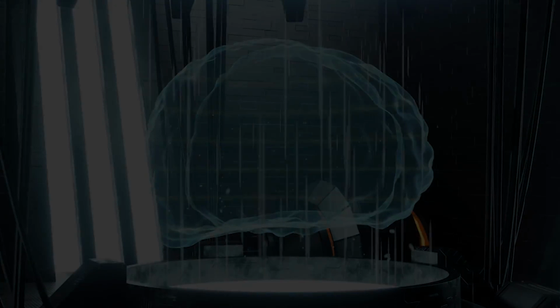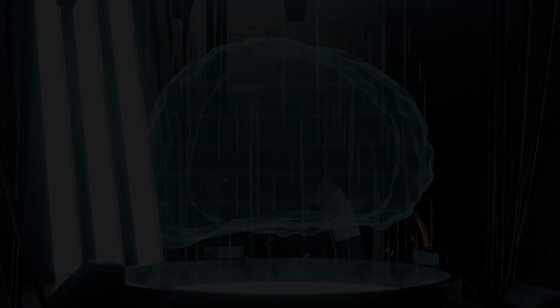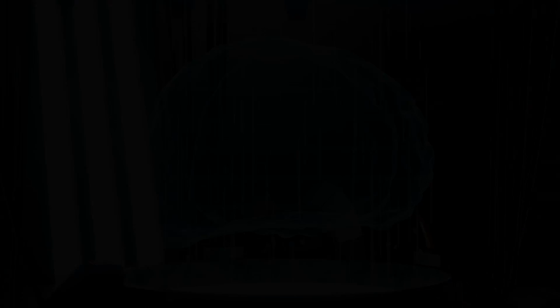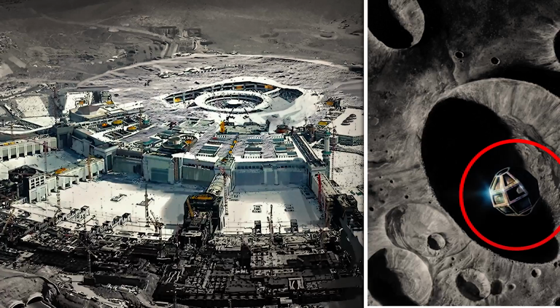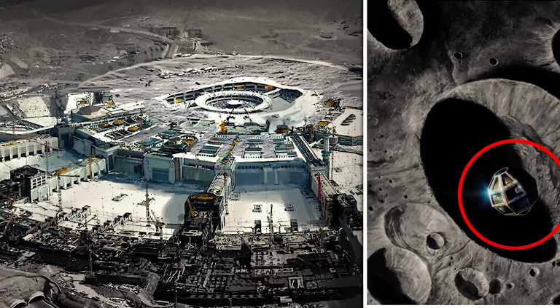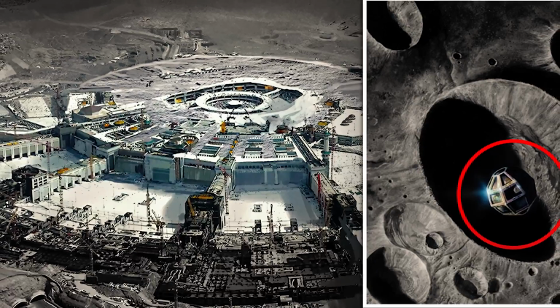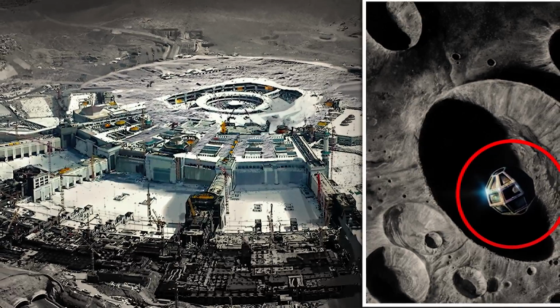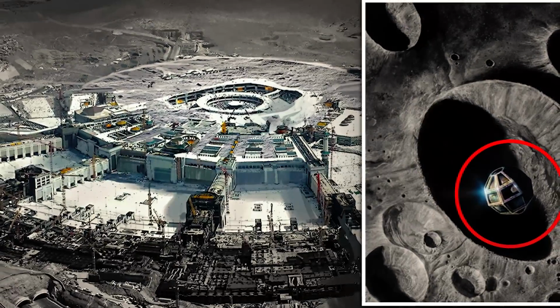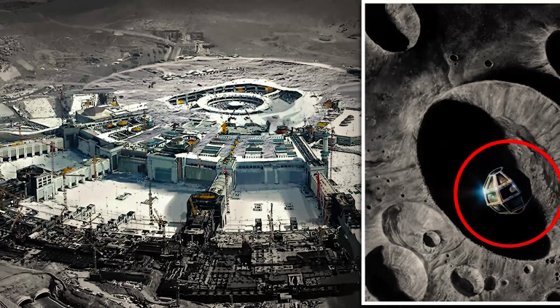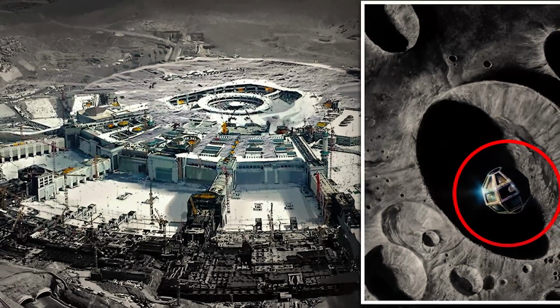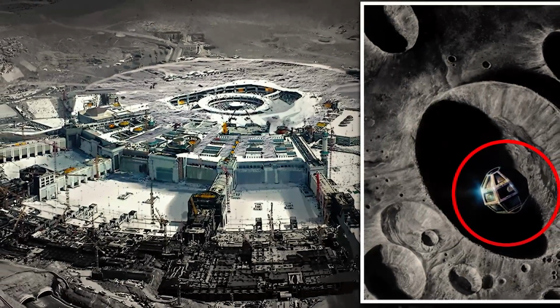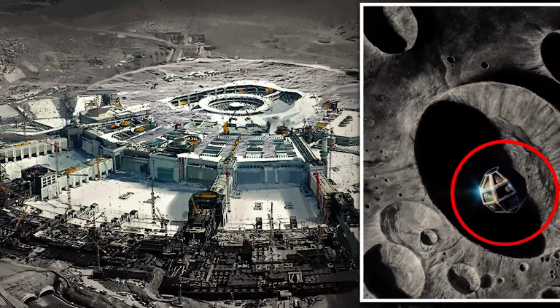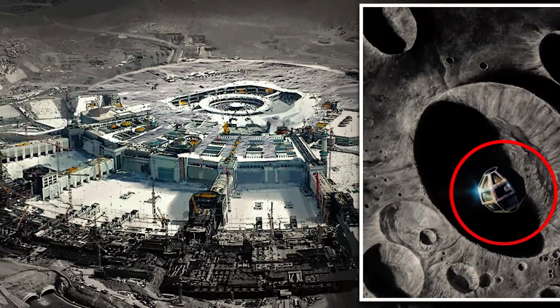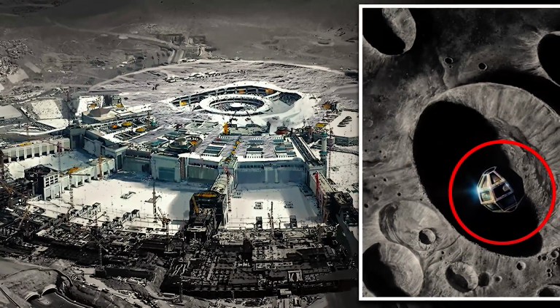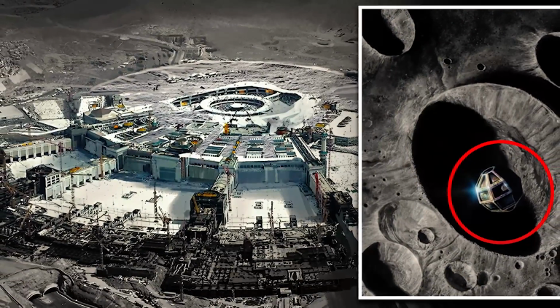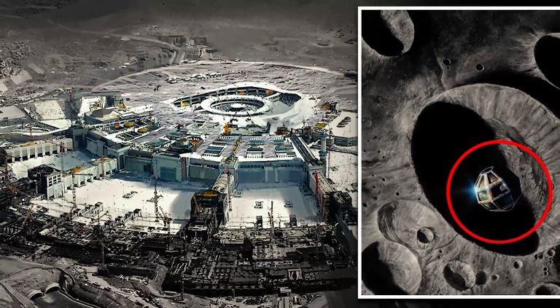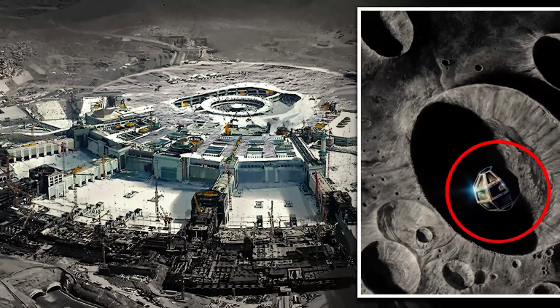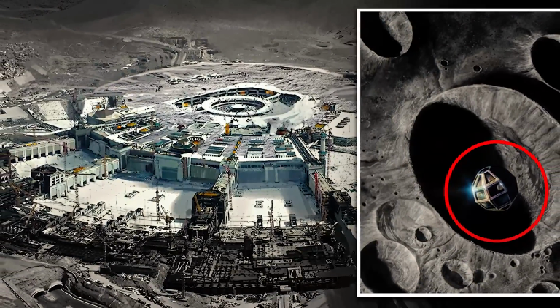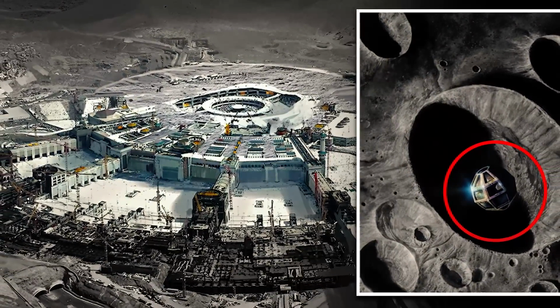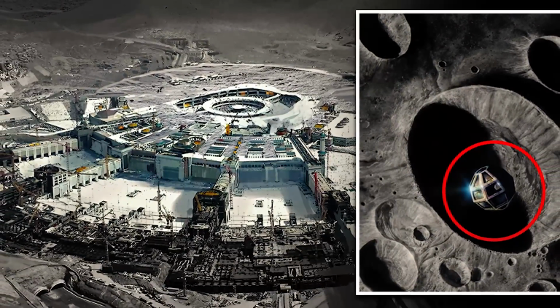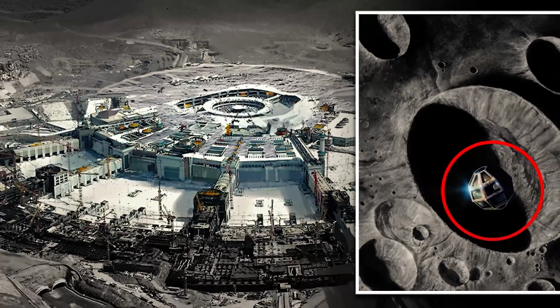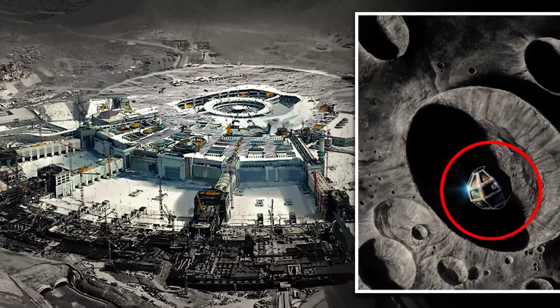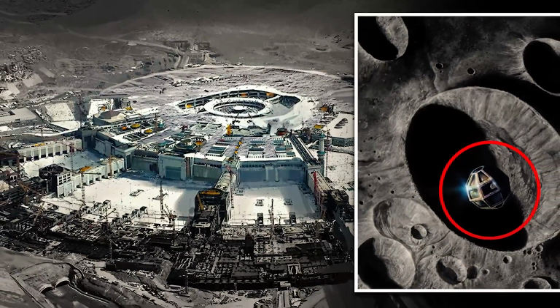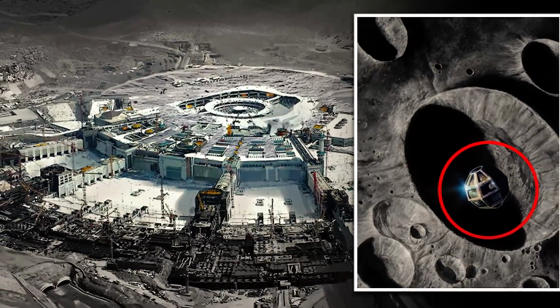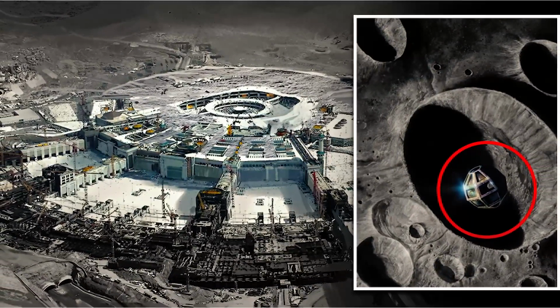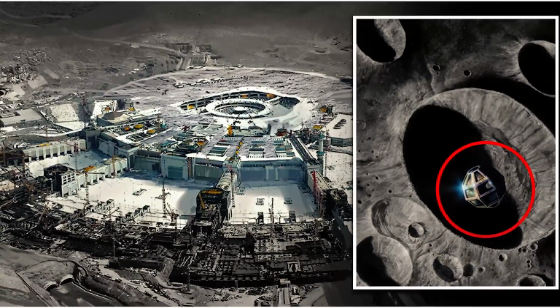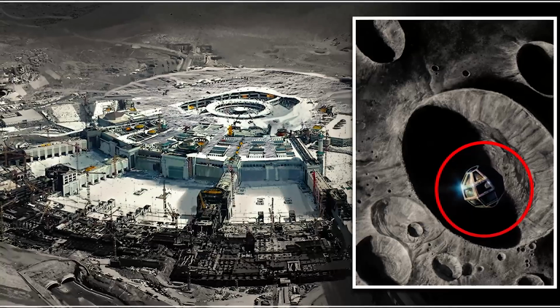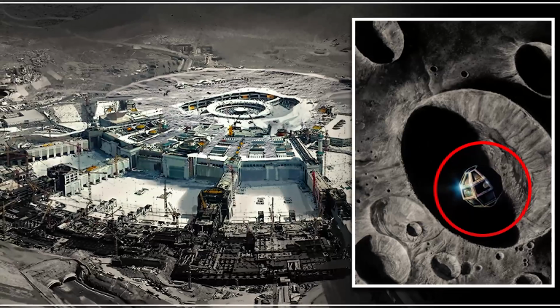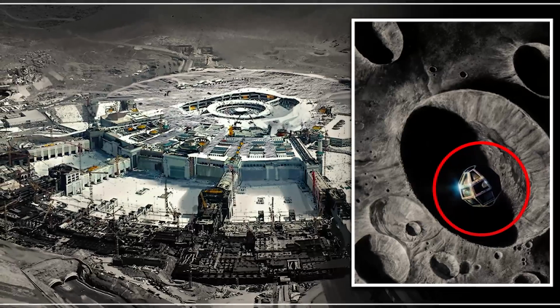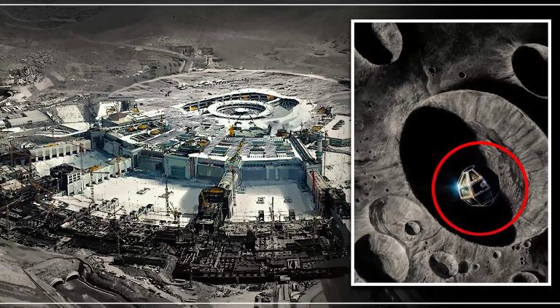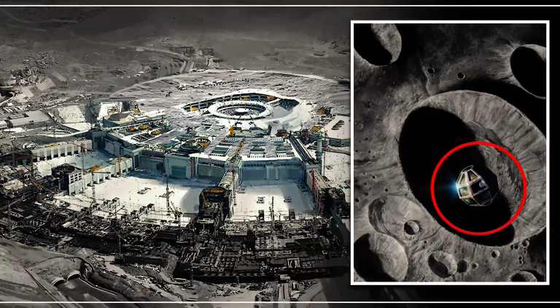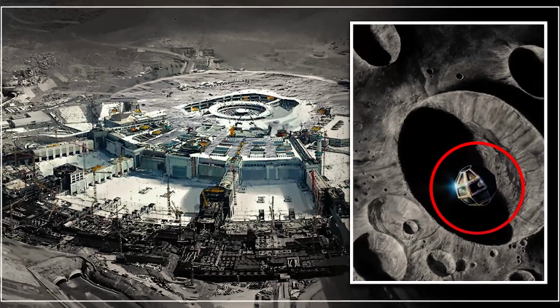So, what are your thoughts on this astounding discovery of a massive metal deposit on the moon?